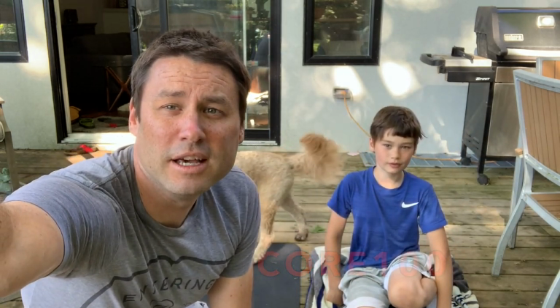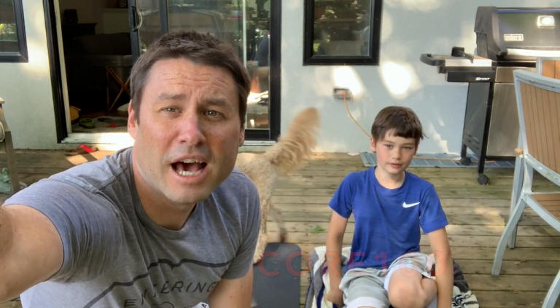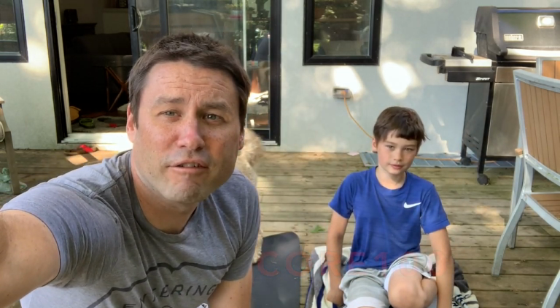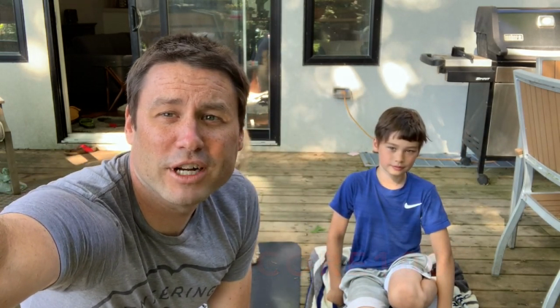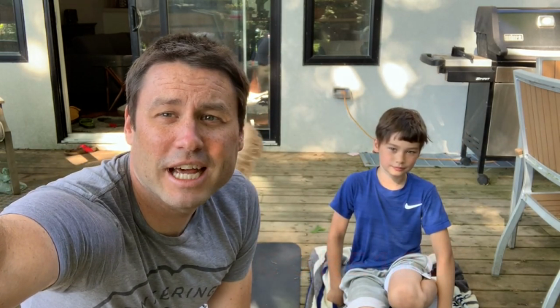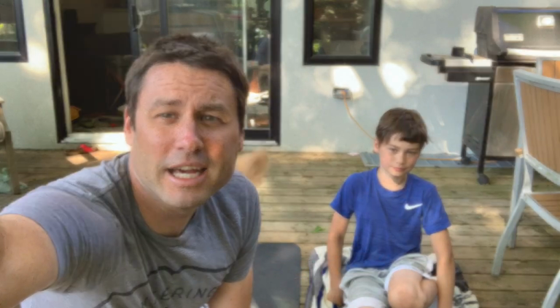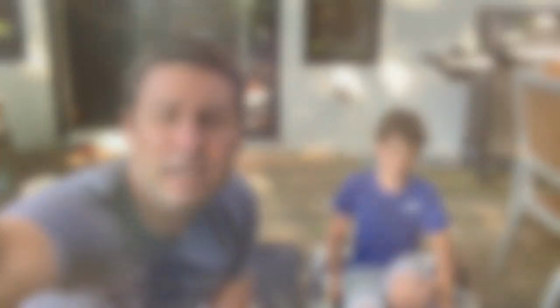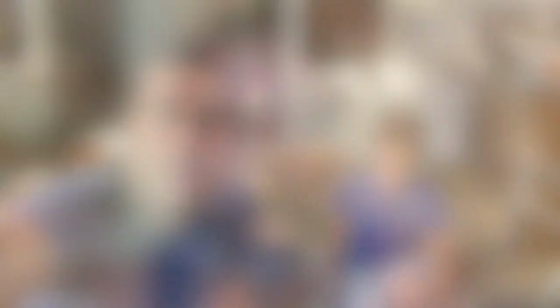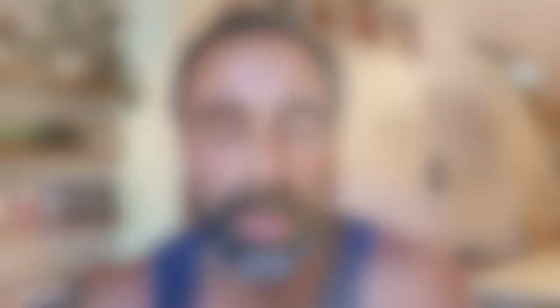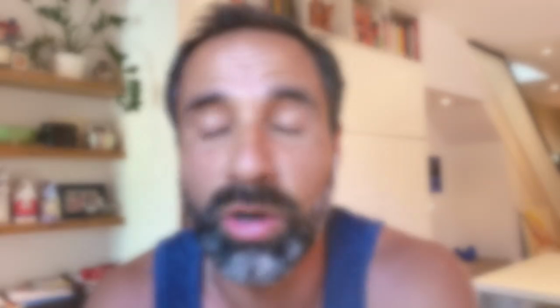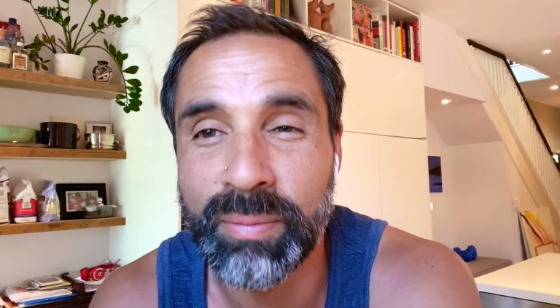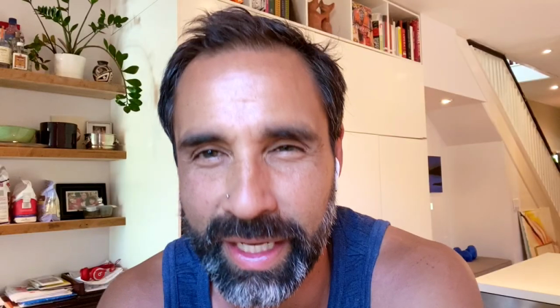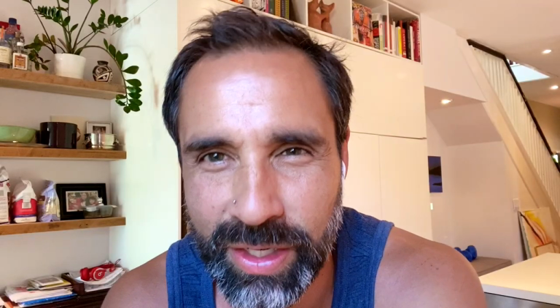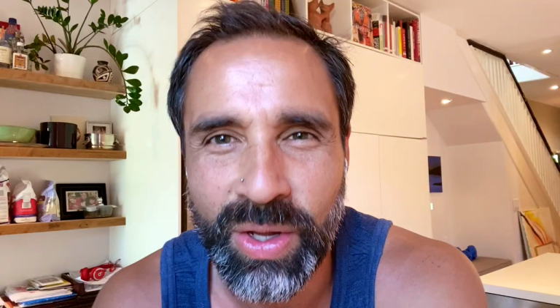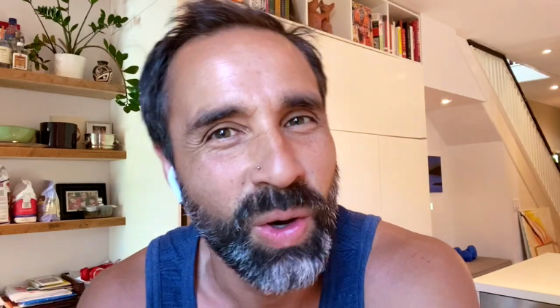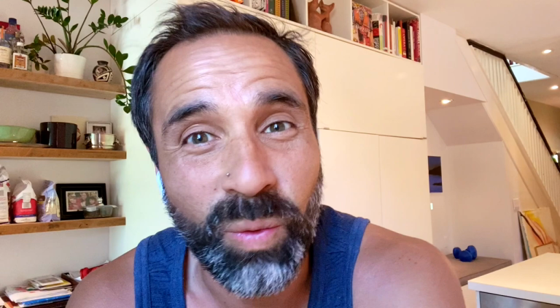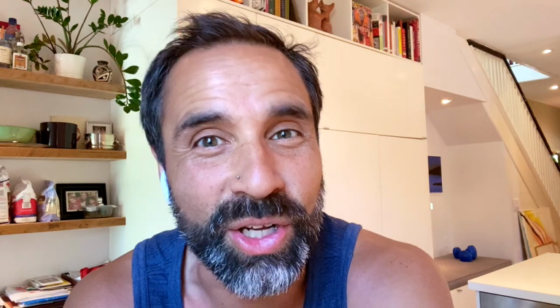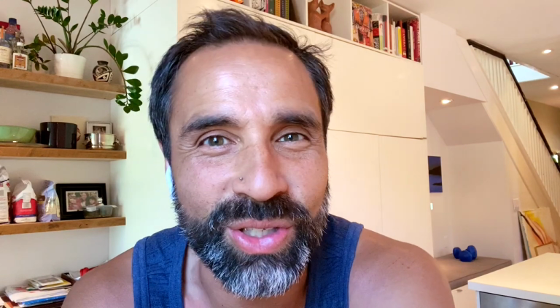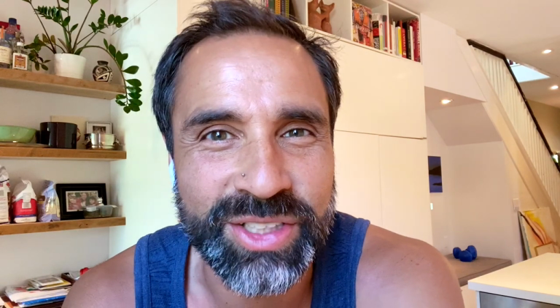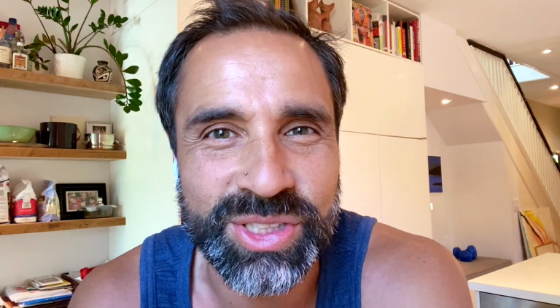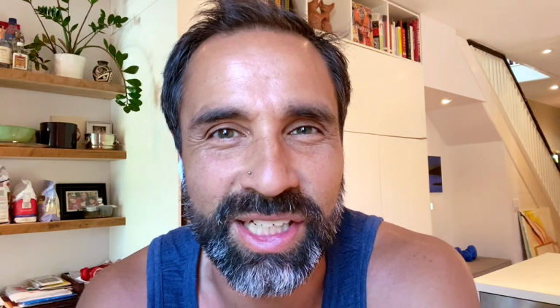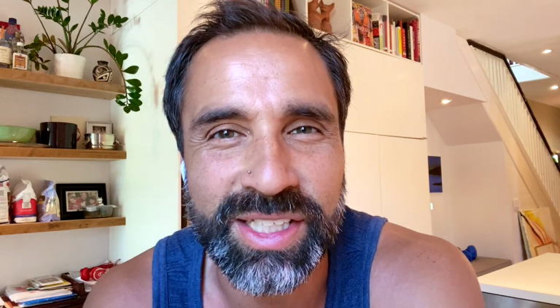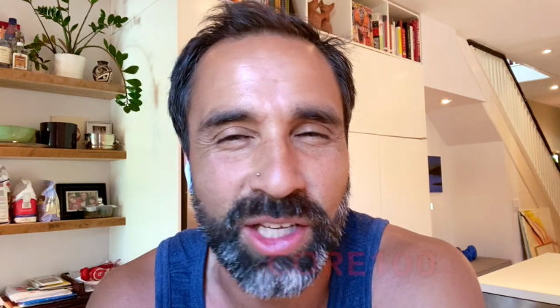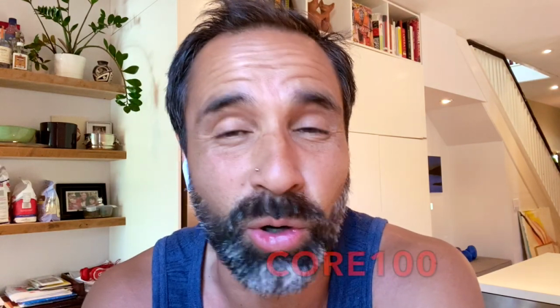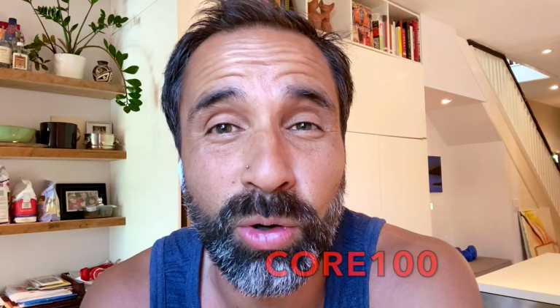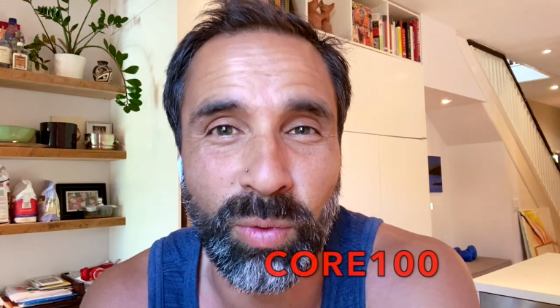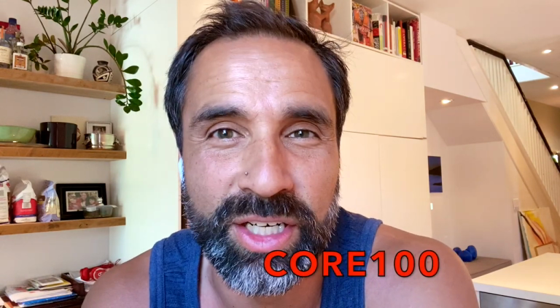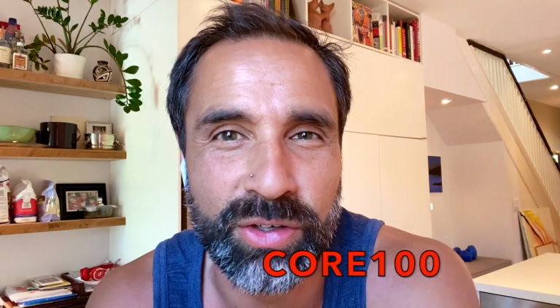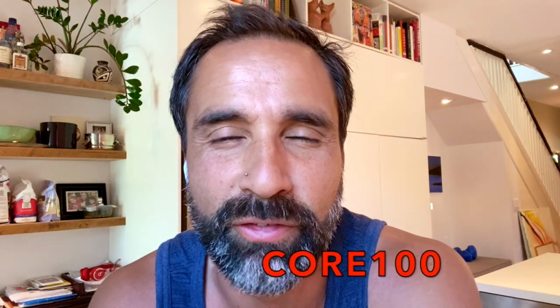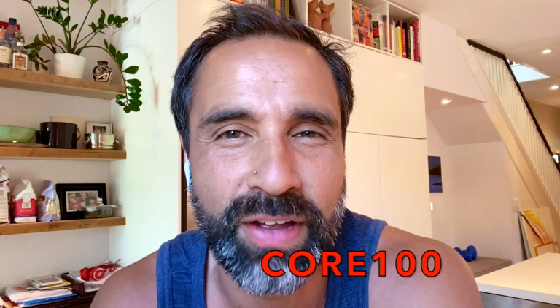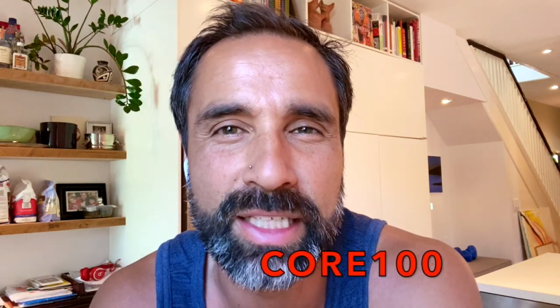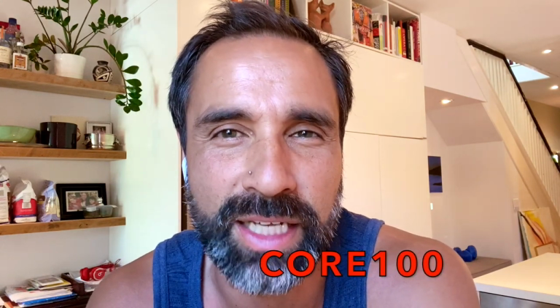Have a great day. What a good exercise — the Core 100. Fantastic.